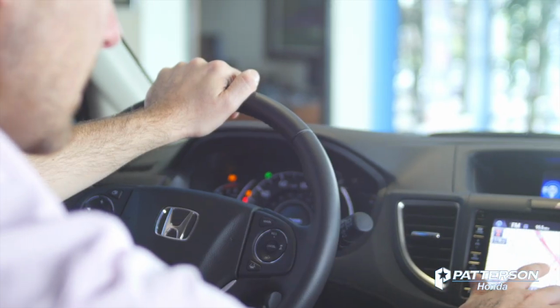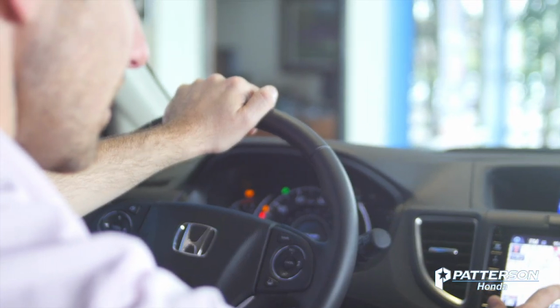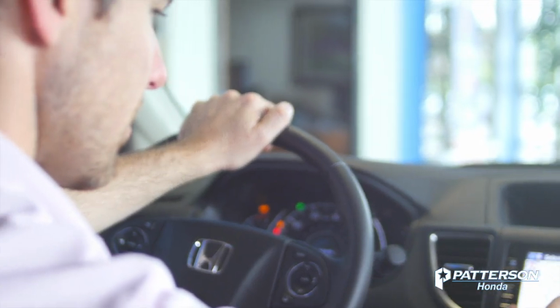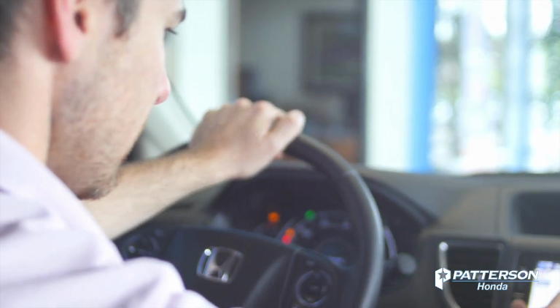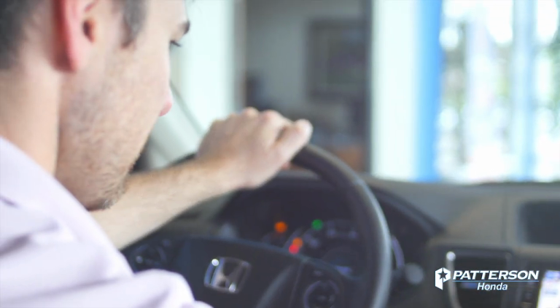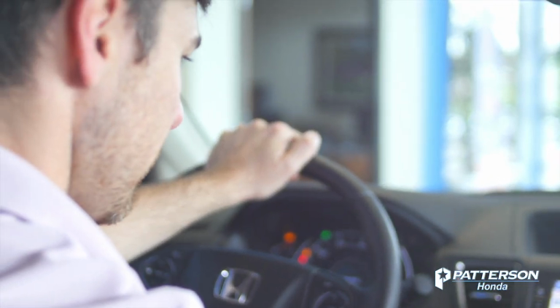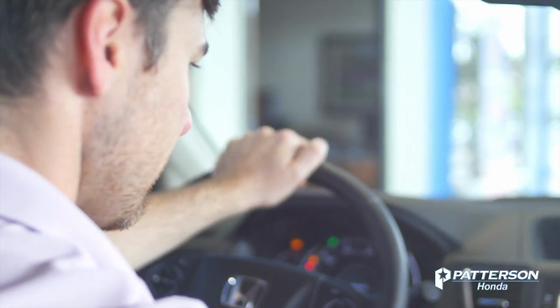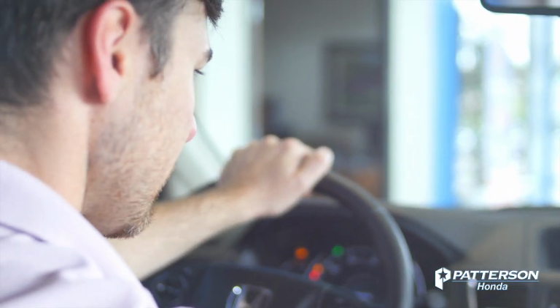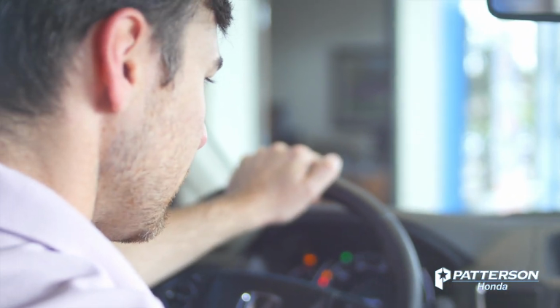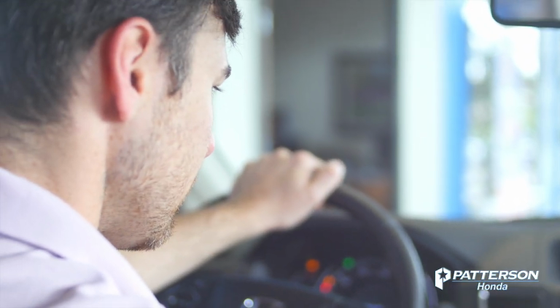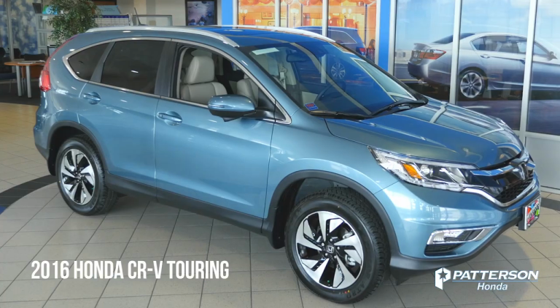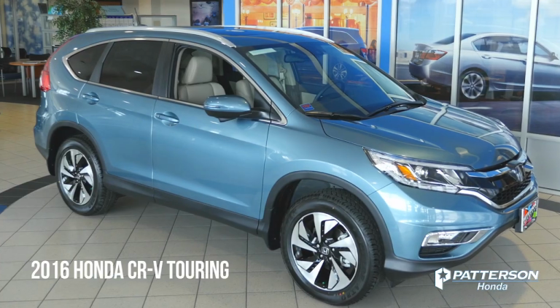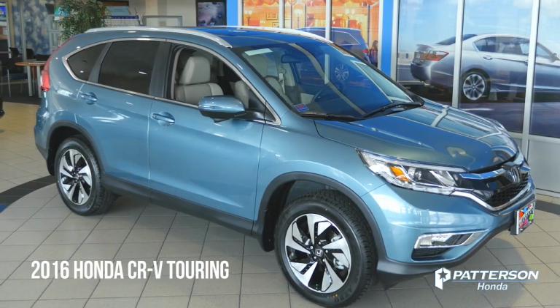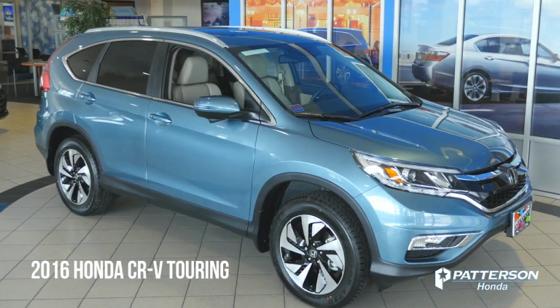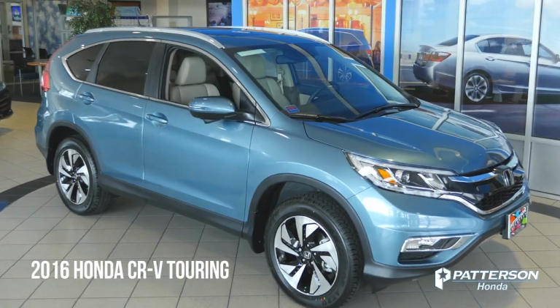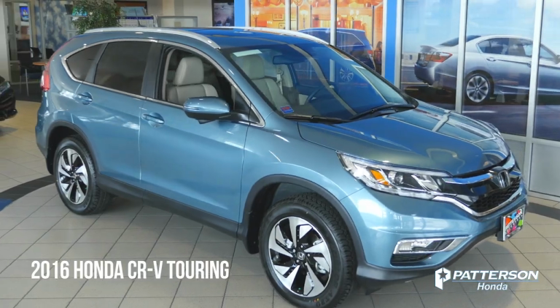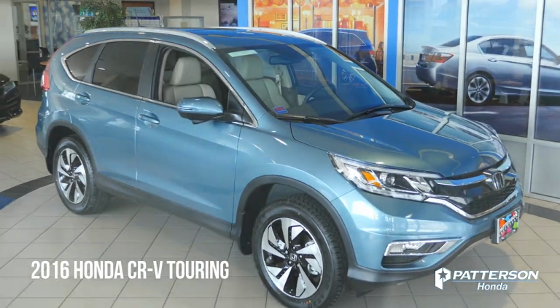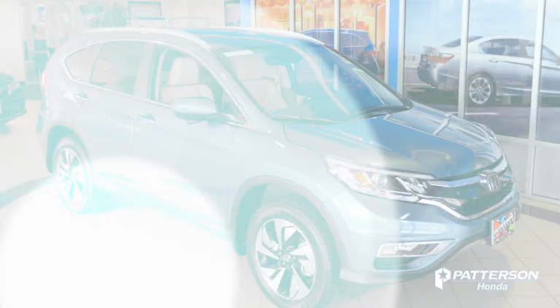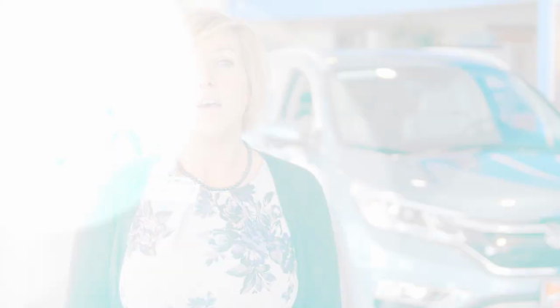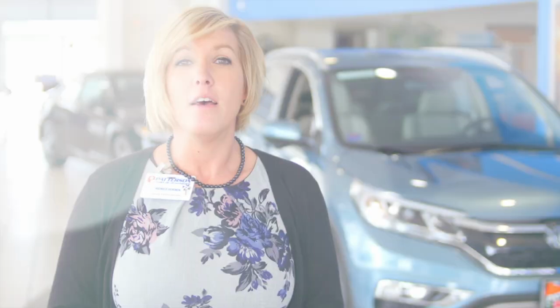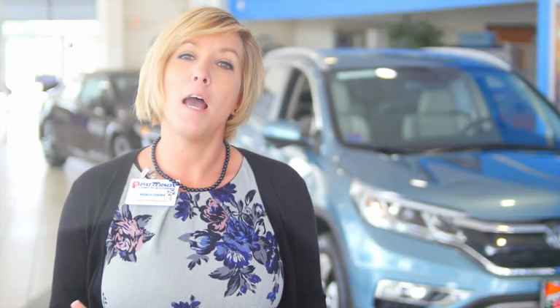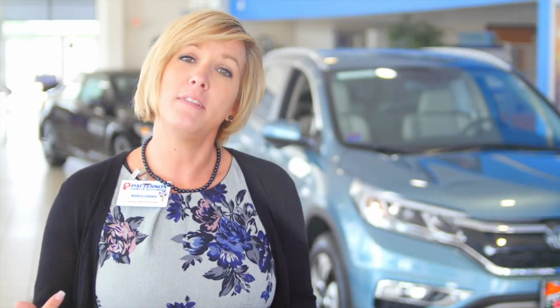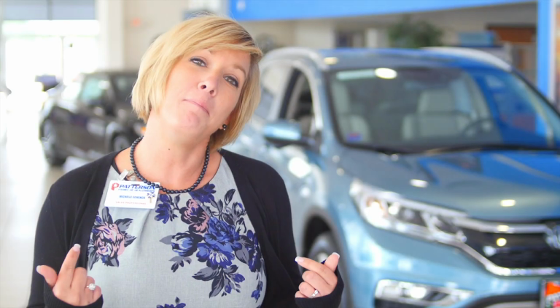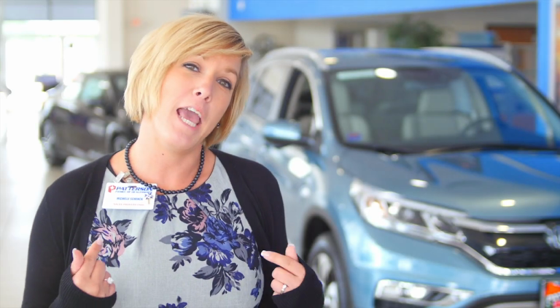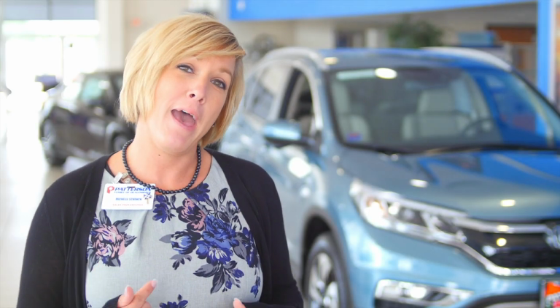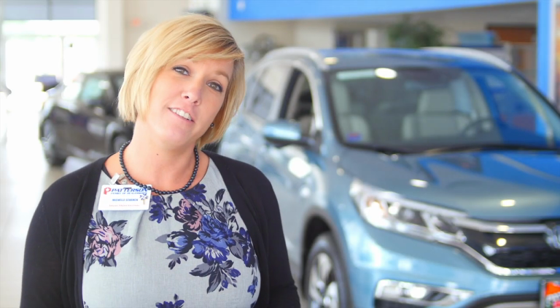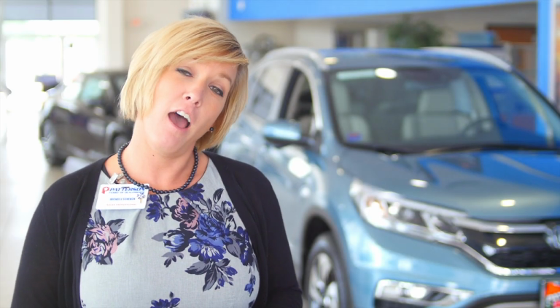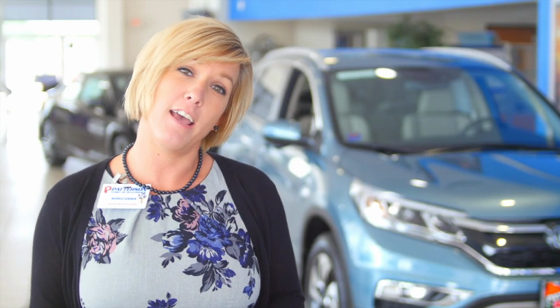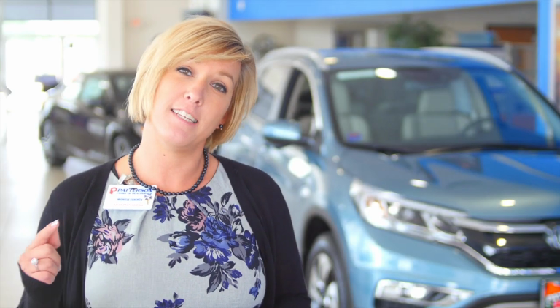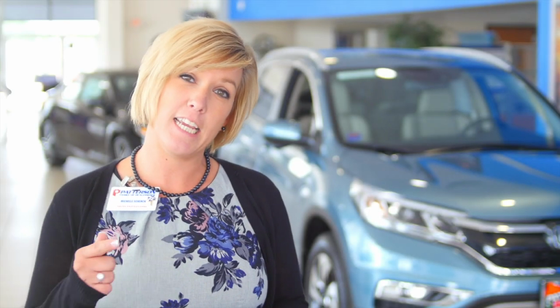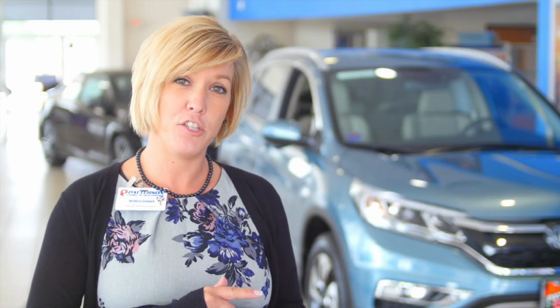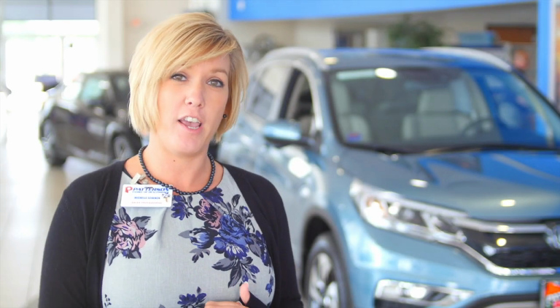These are just a couple of features the 2016 CR-V Touring has to offer. Come see me at Patterson Honda and take a test drive.